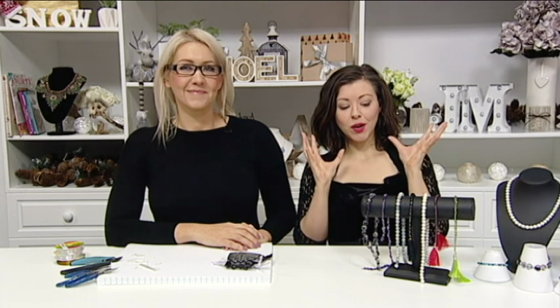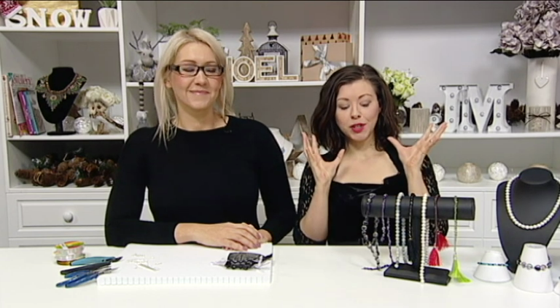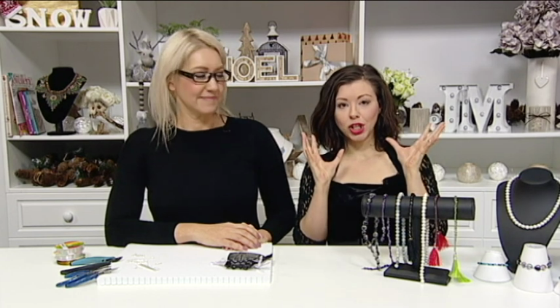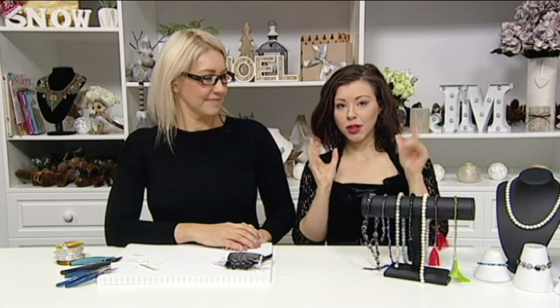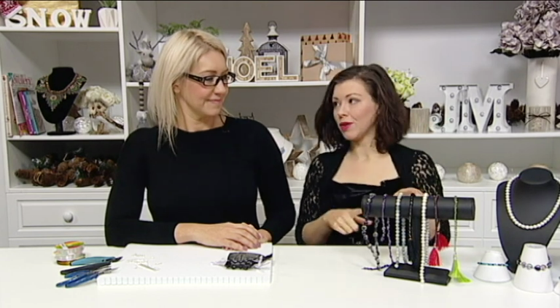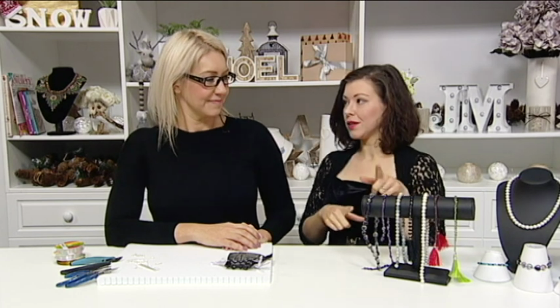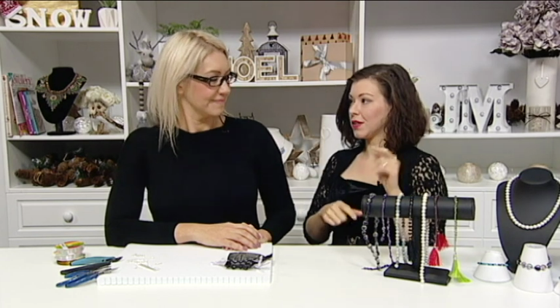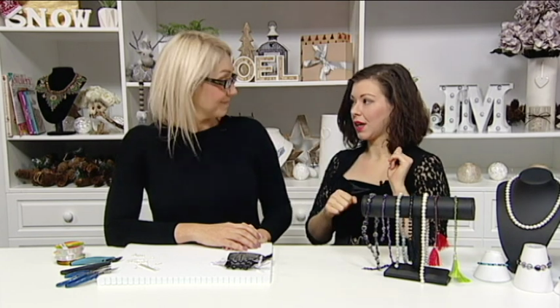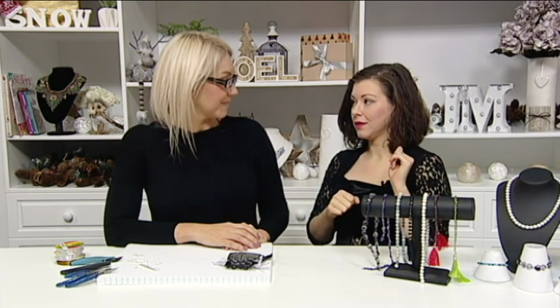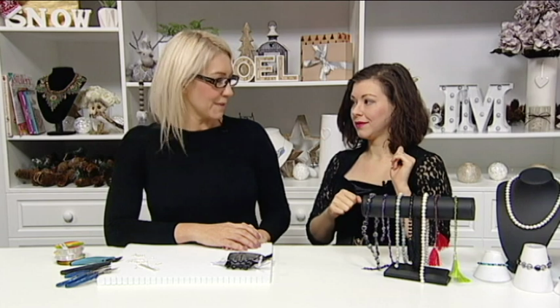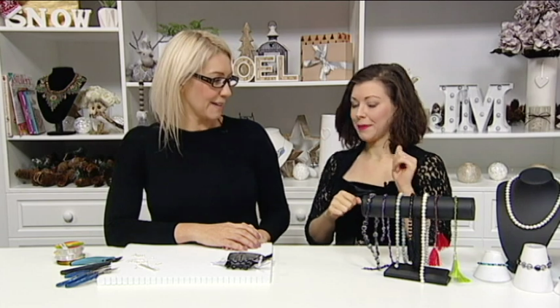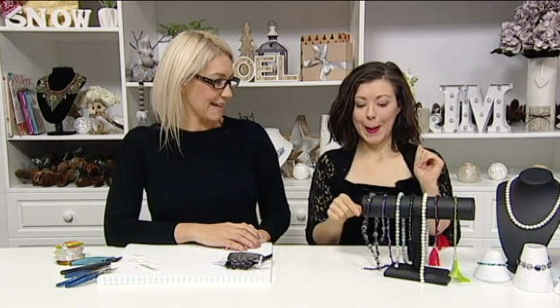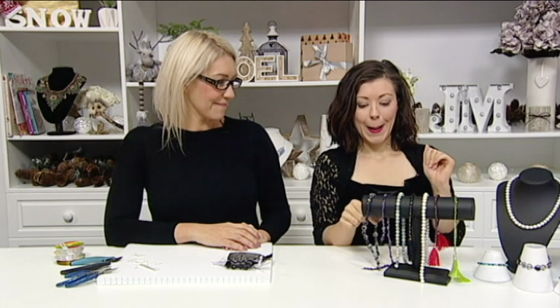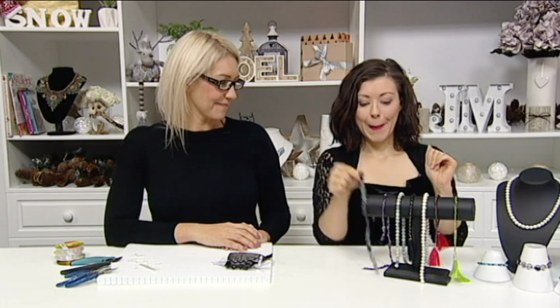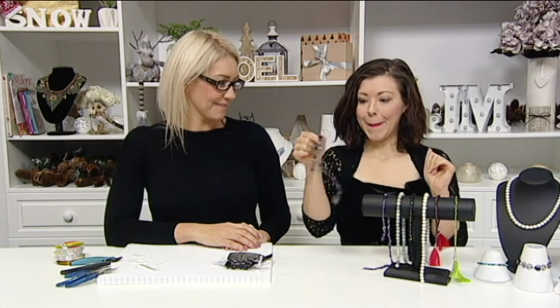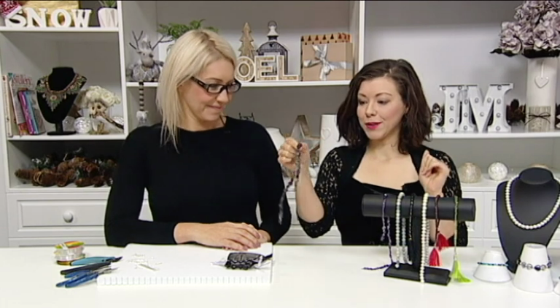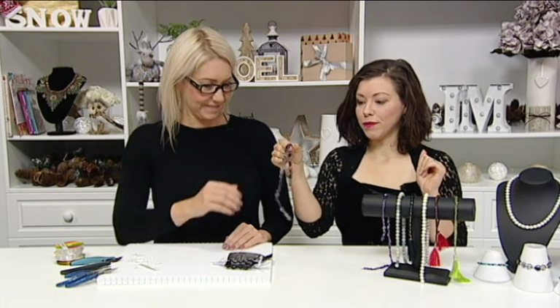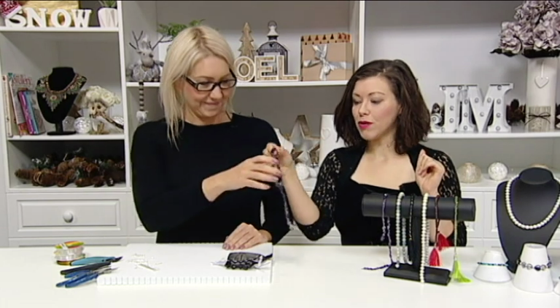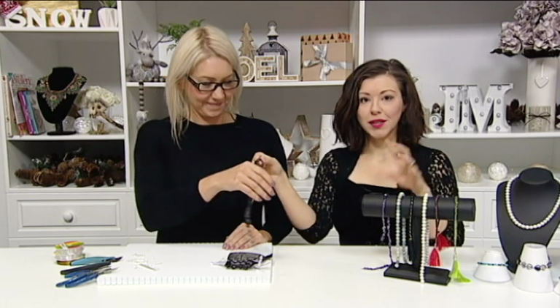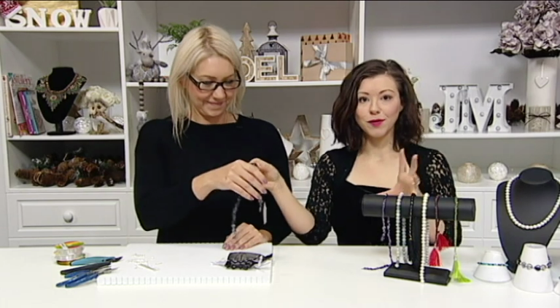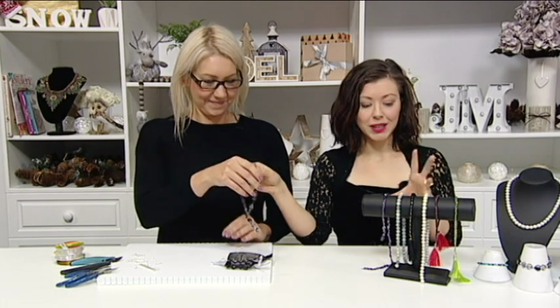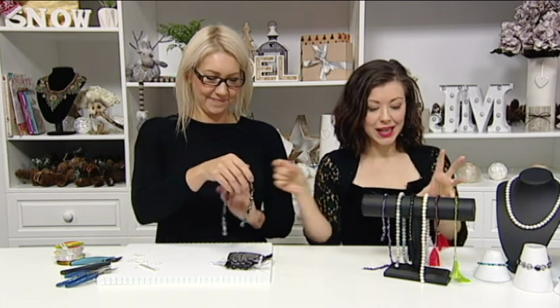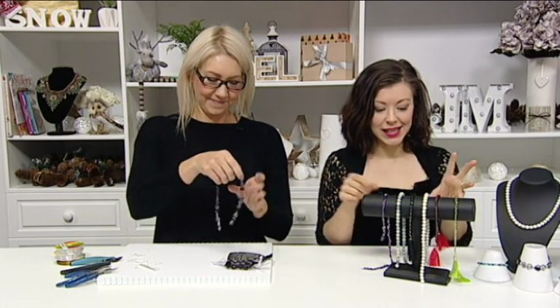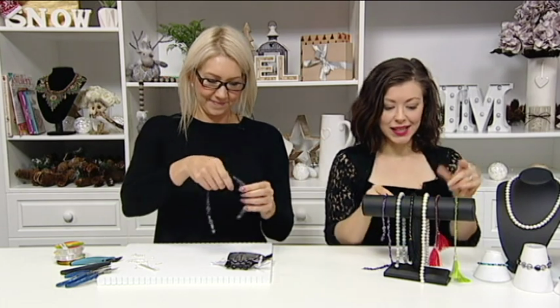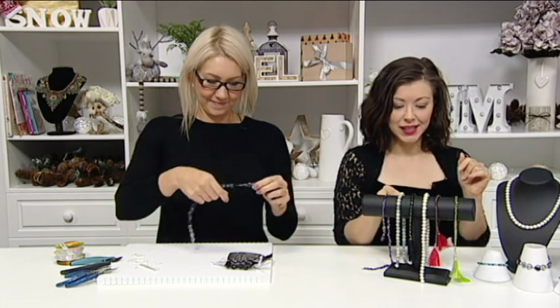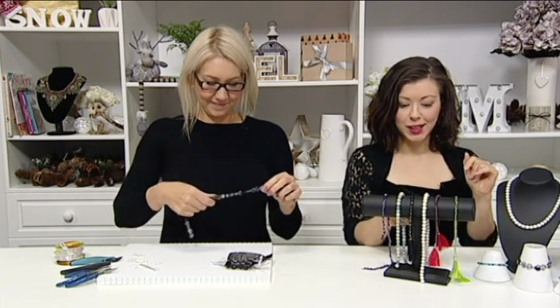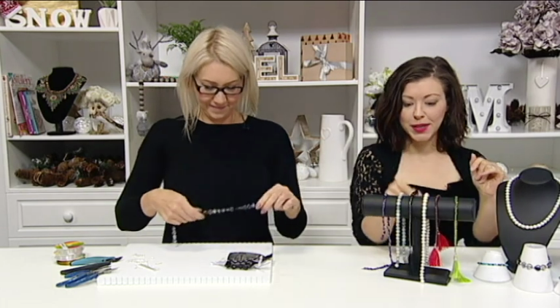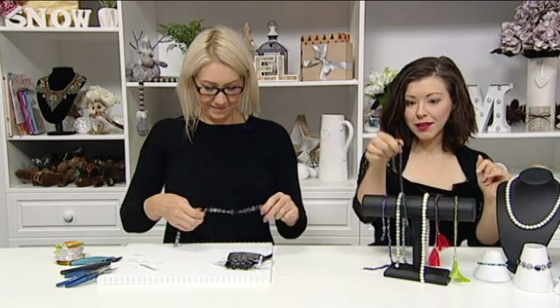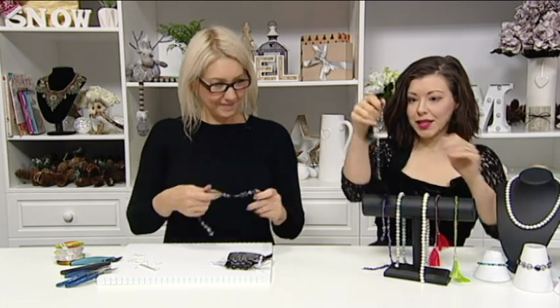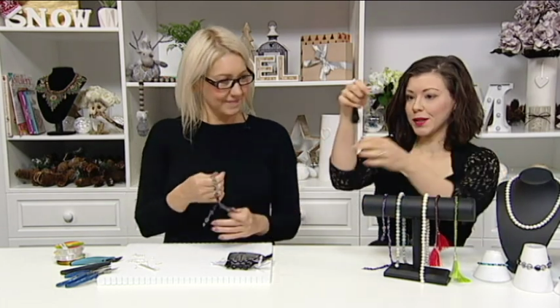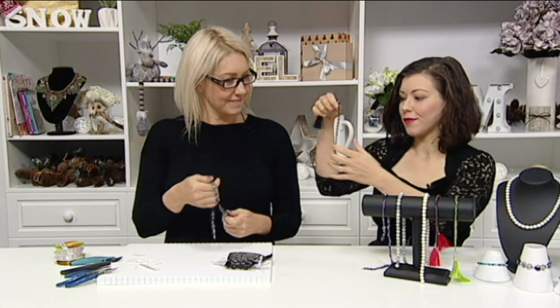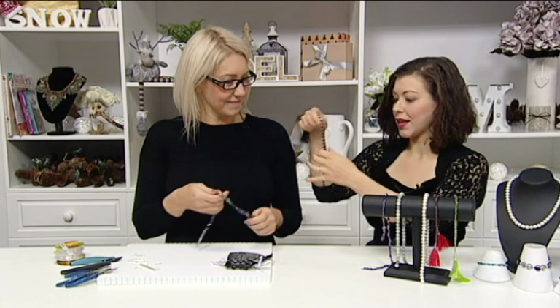I'm going to choose two strands. This one, fluorite, because I love fluorite, and spinel because it goes with everything.